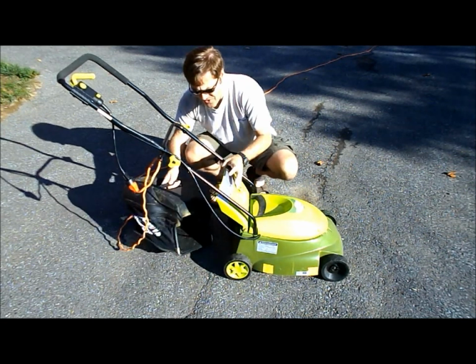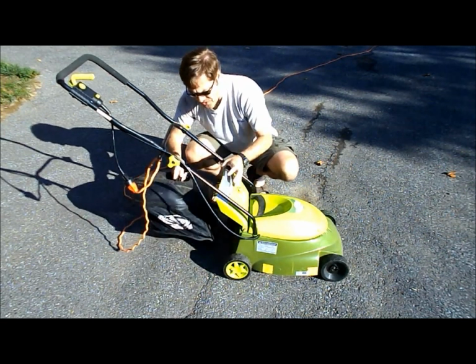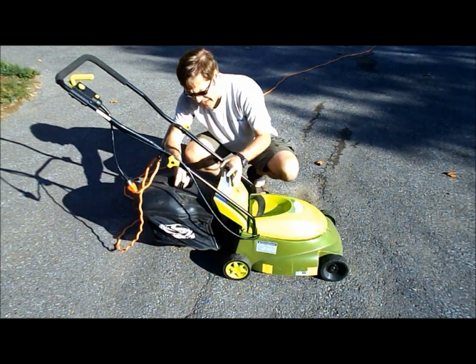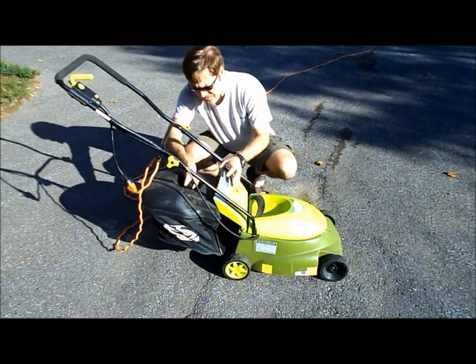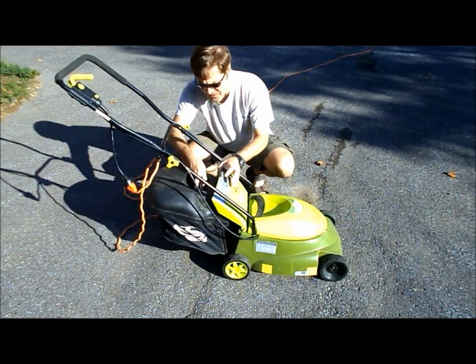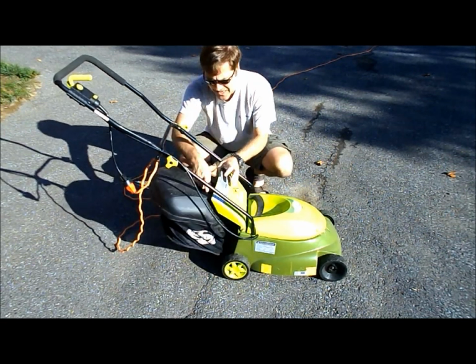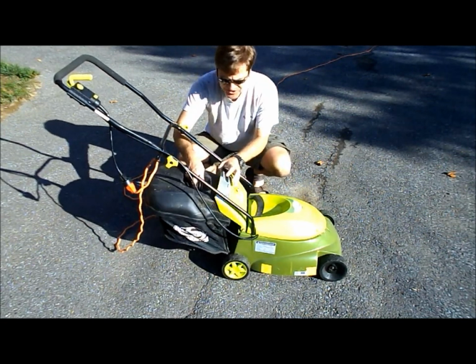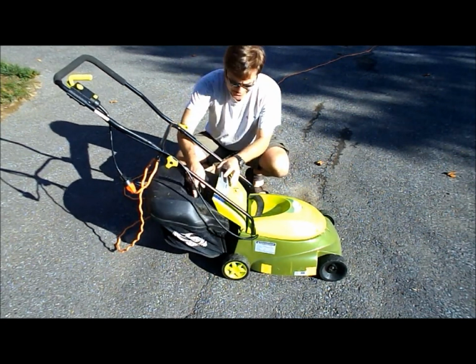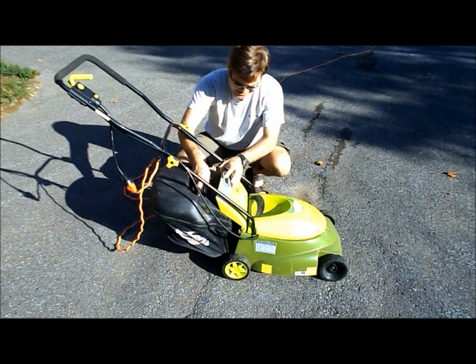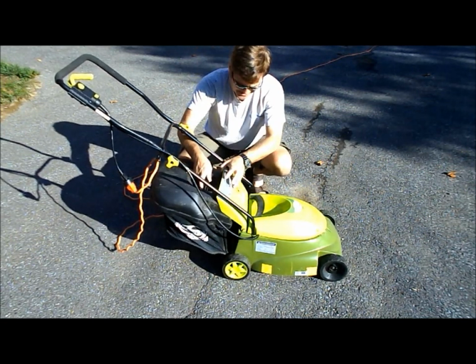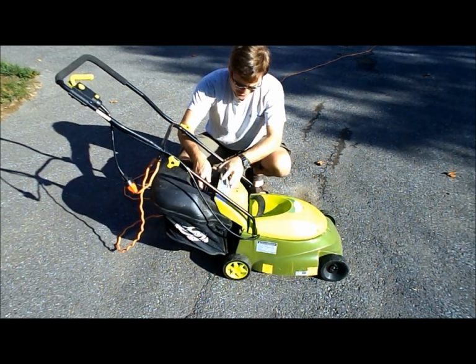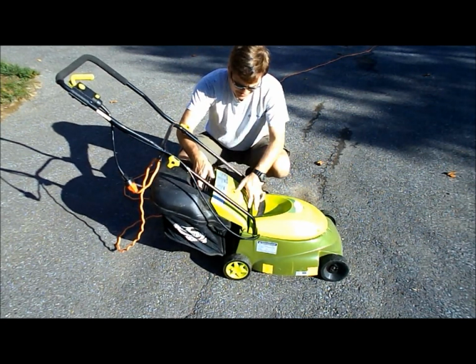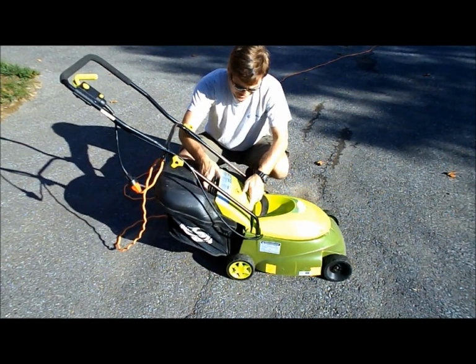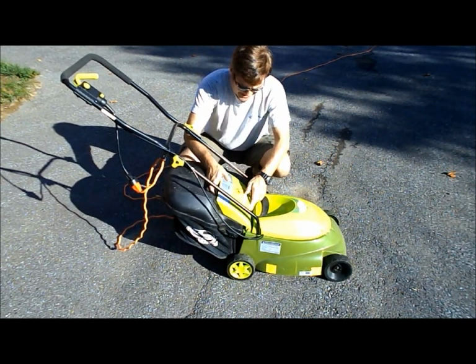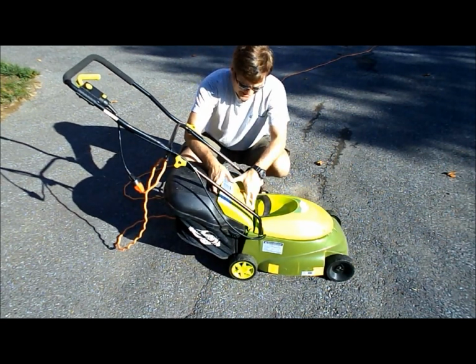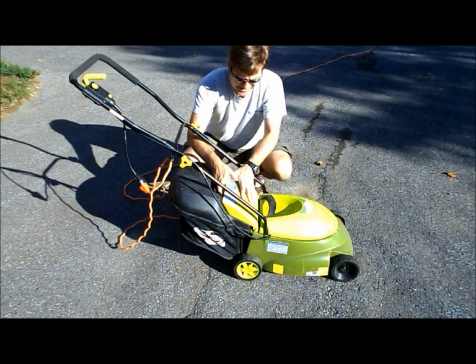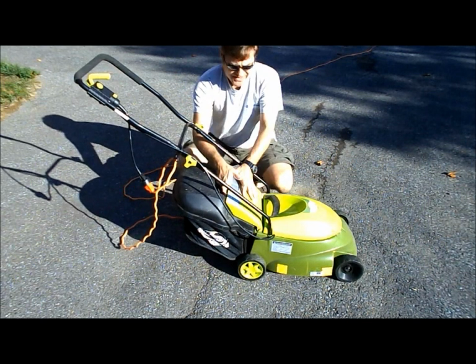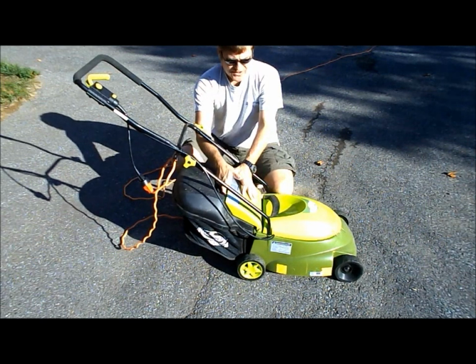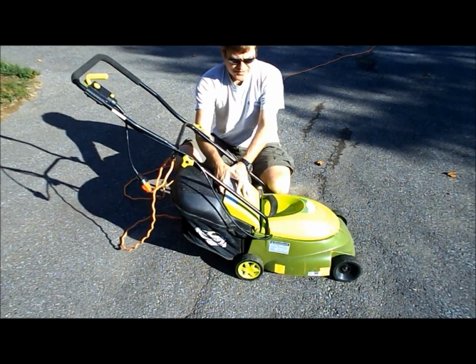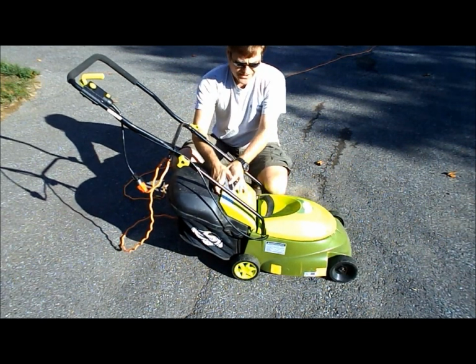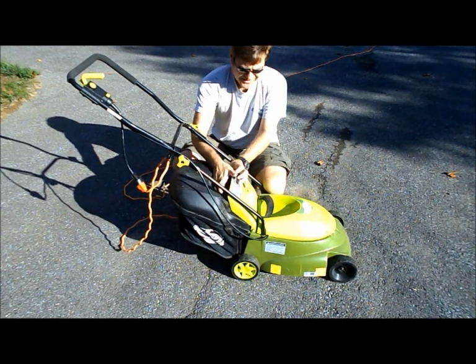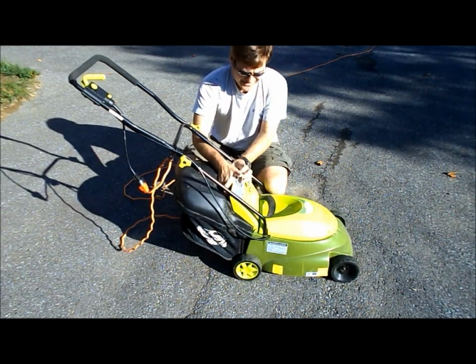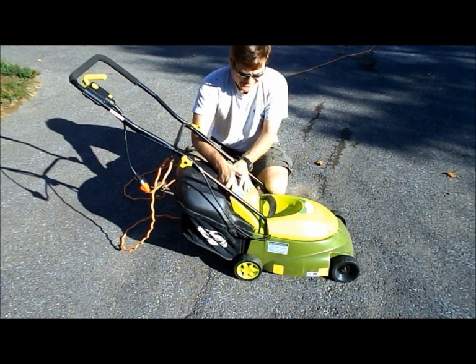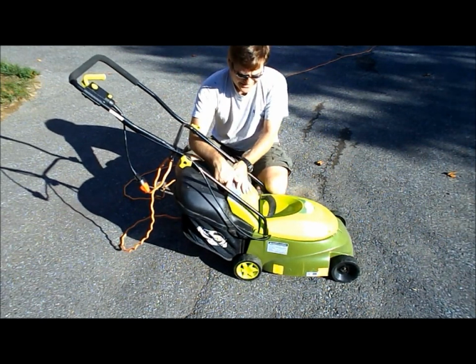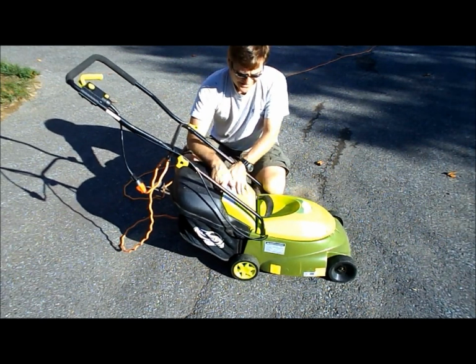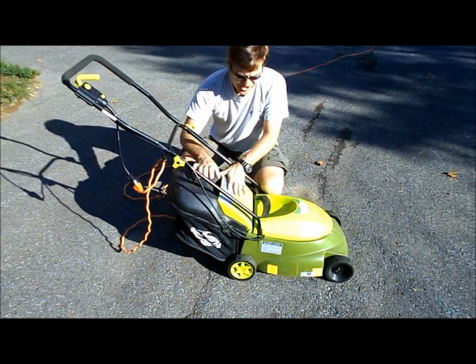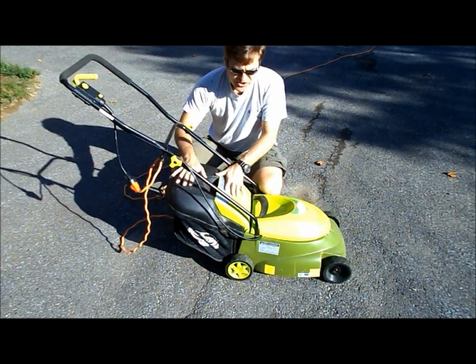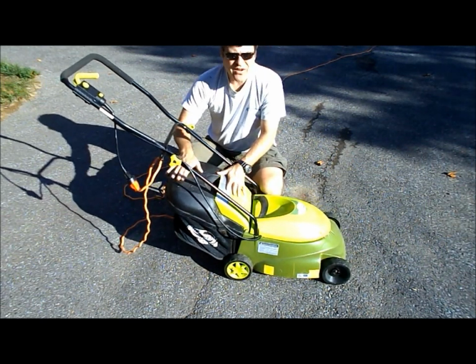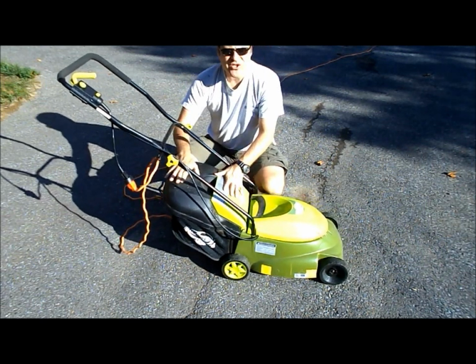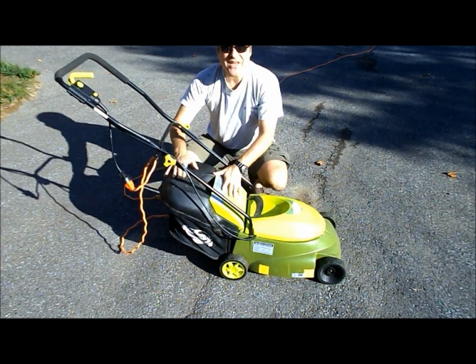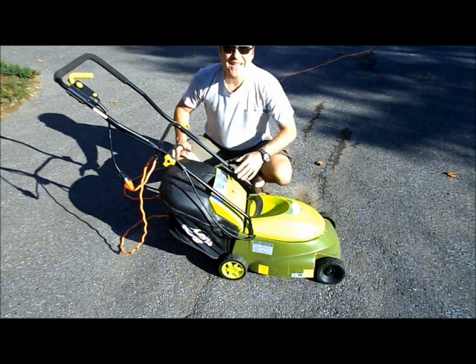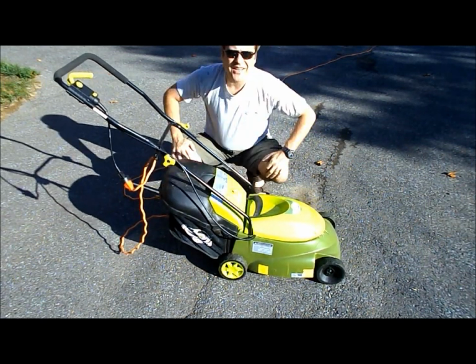Also, the bagger is a great option, but it can be a little bit of a challenge getting it on.